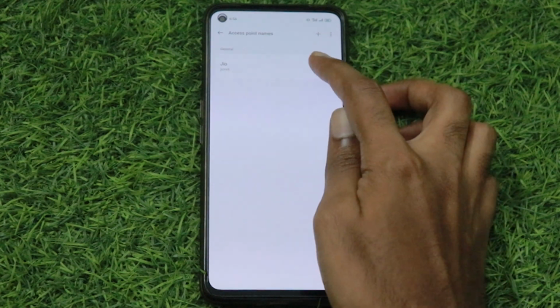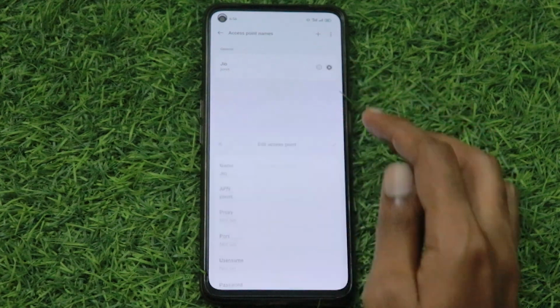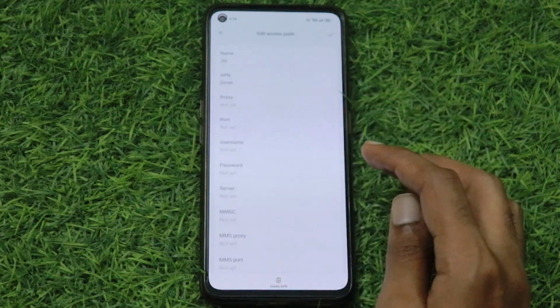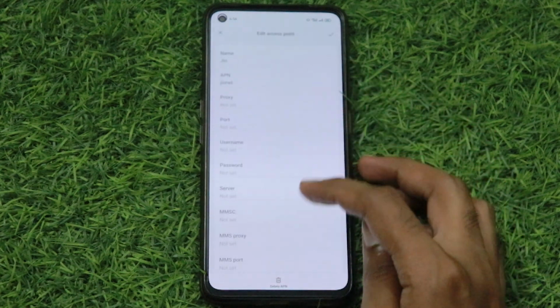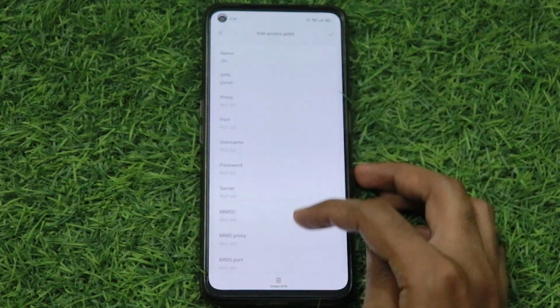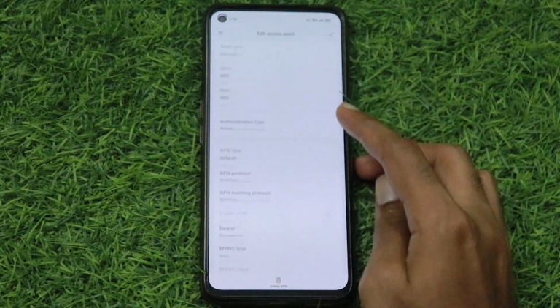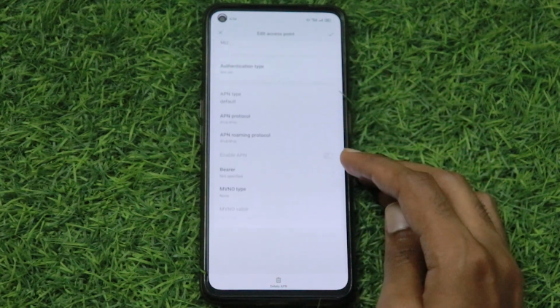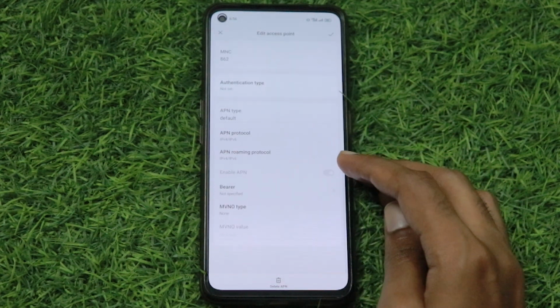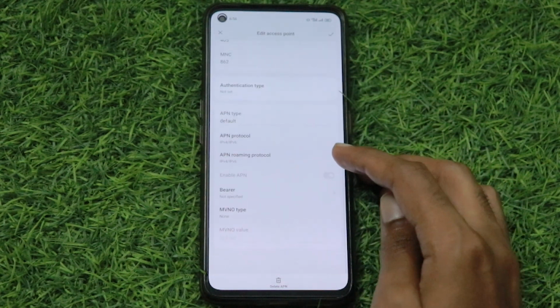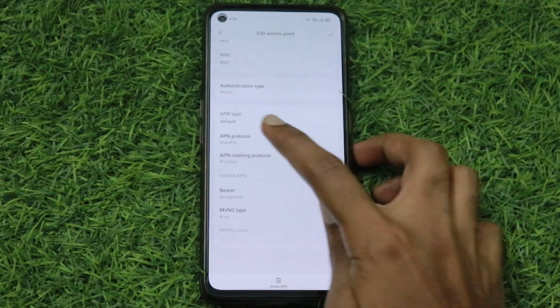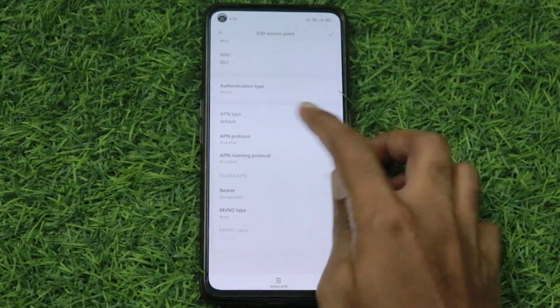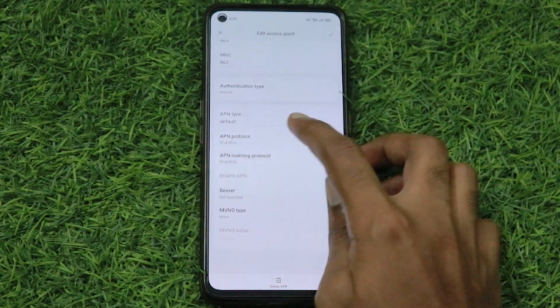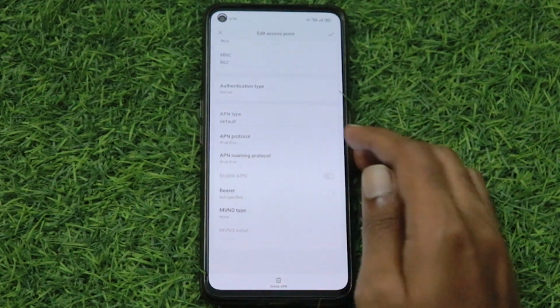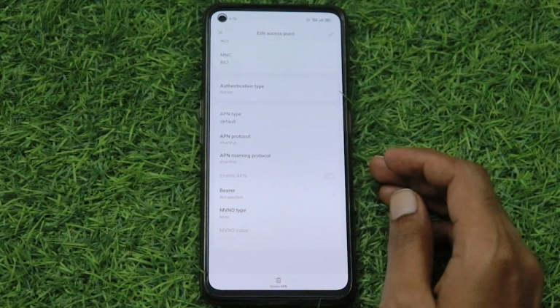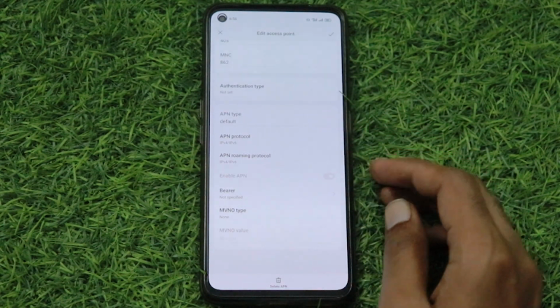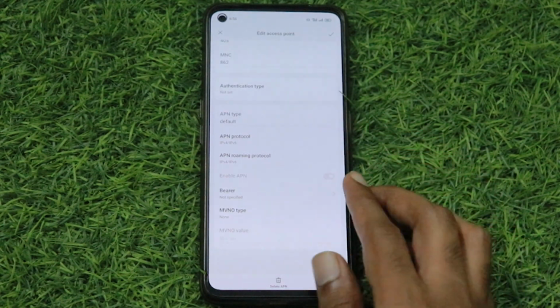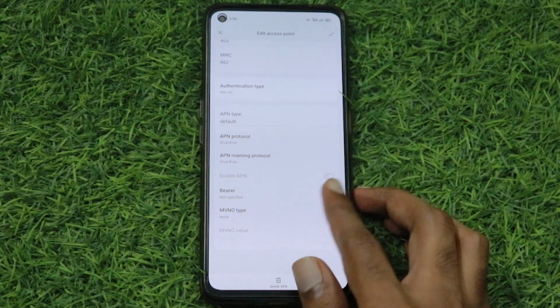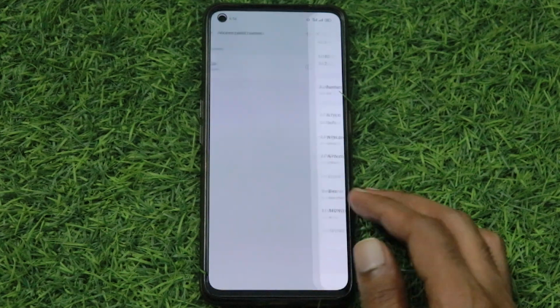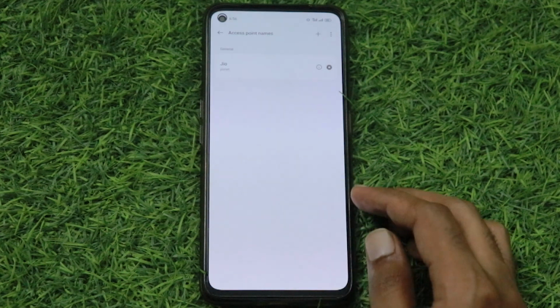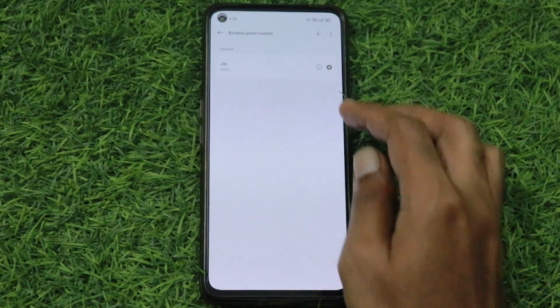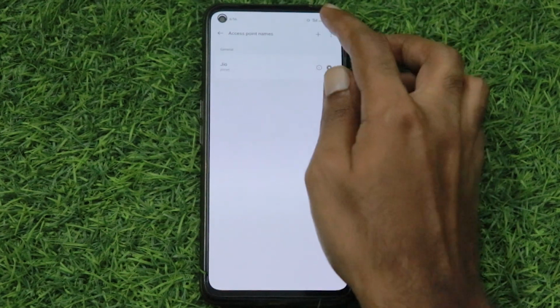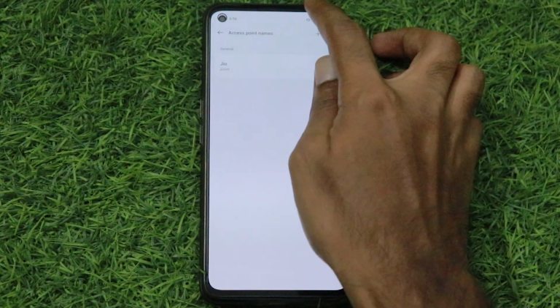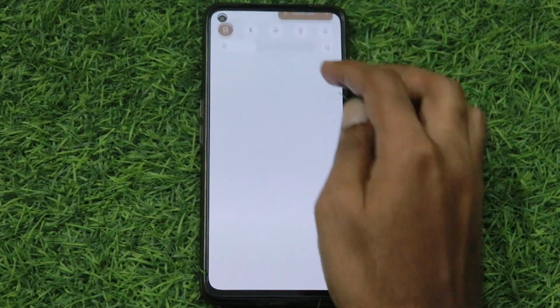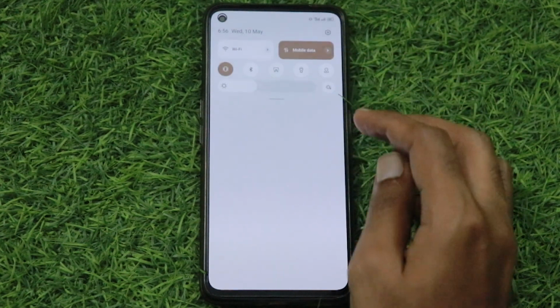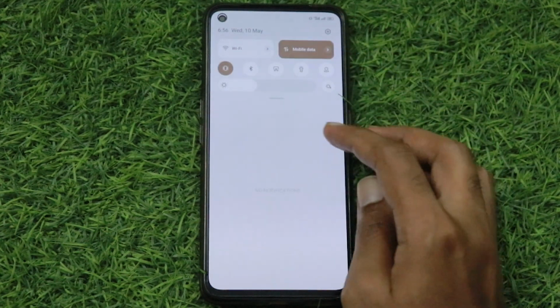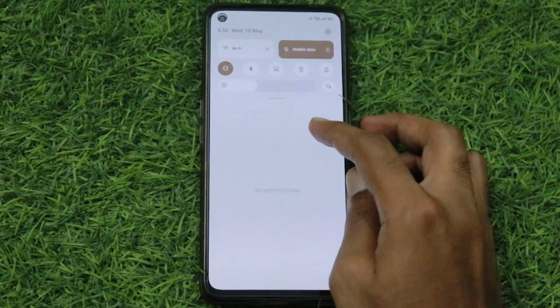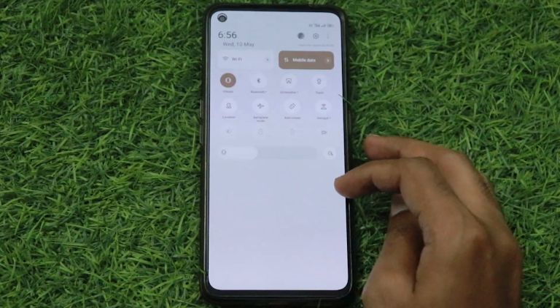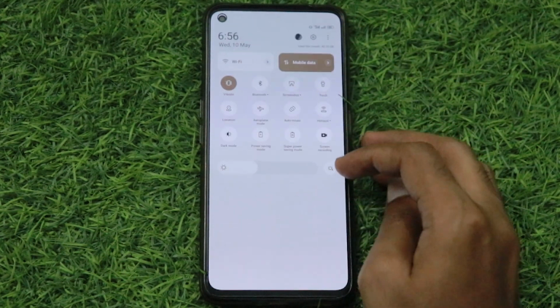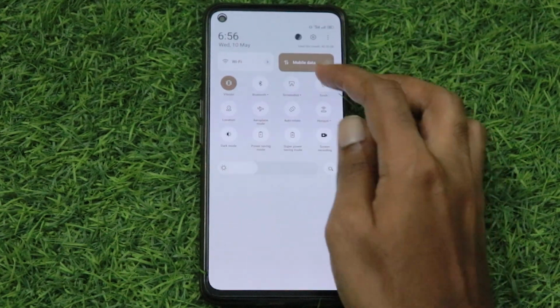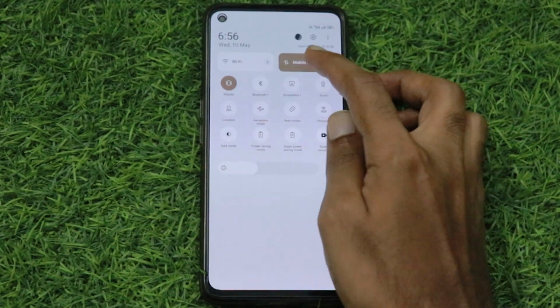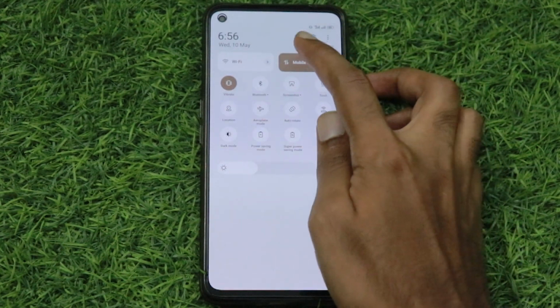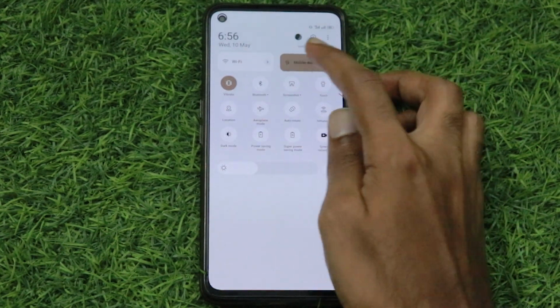Let's check — it is now in default APN type. Turn off the data and turn it back on.